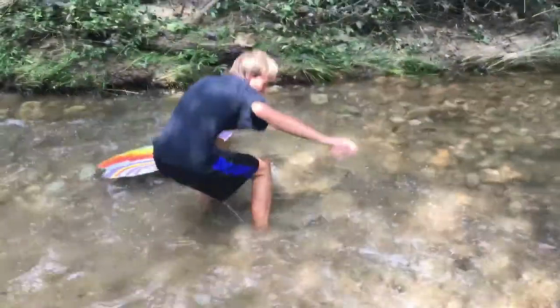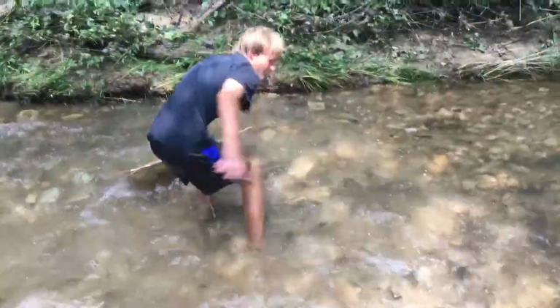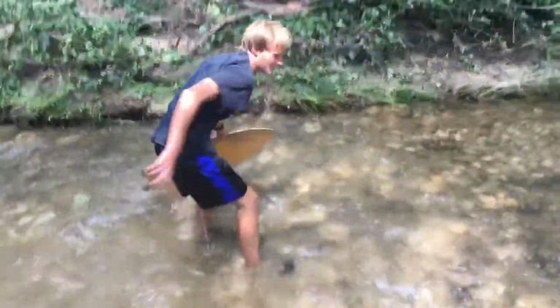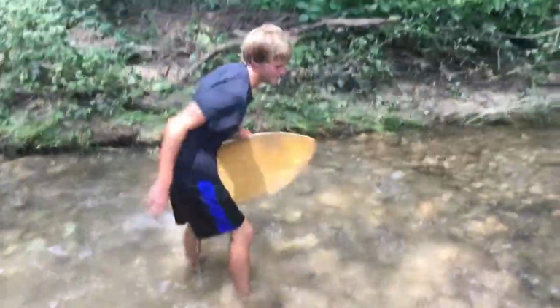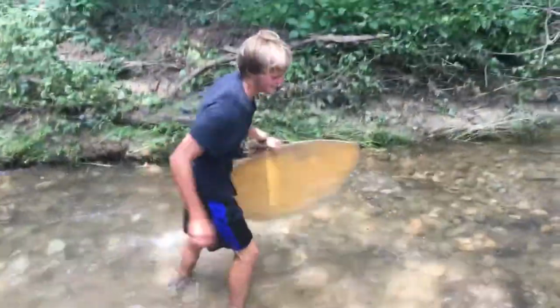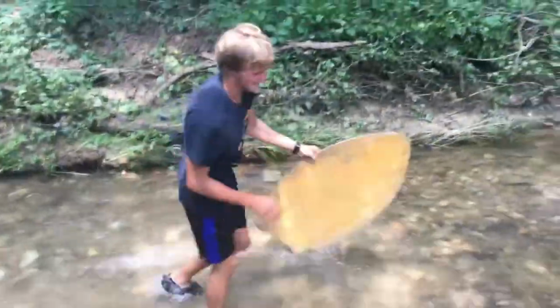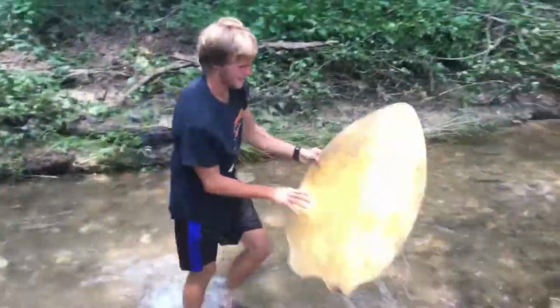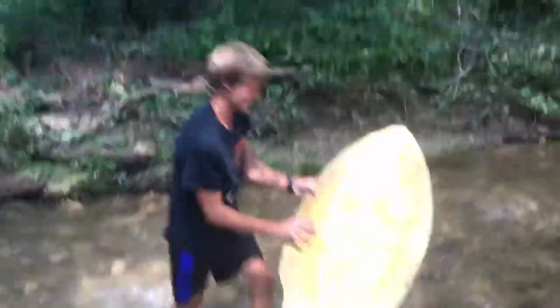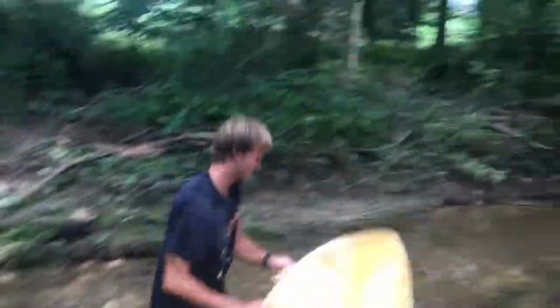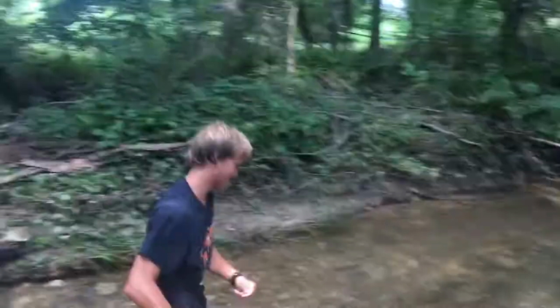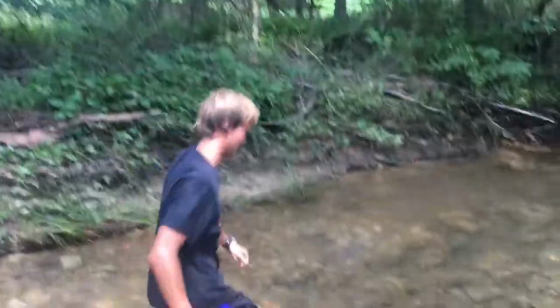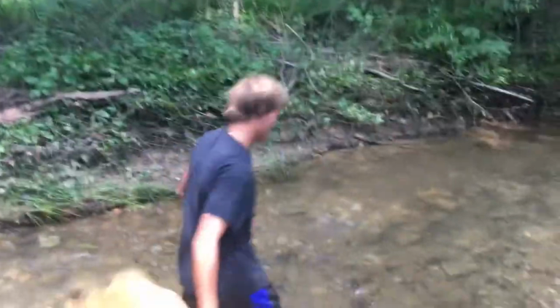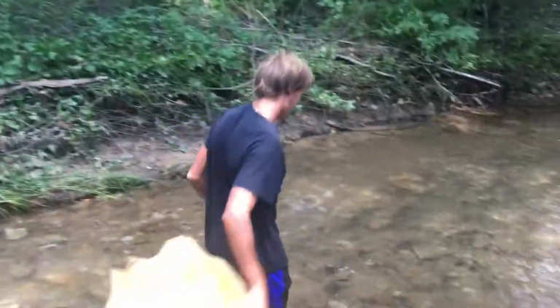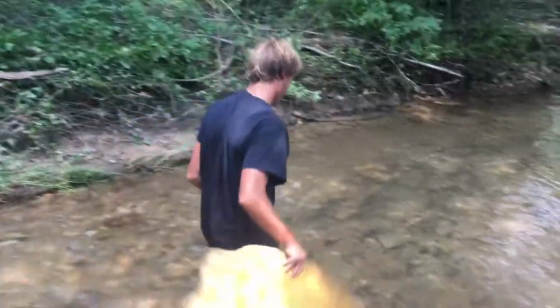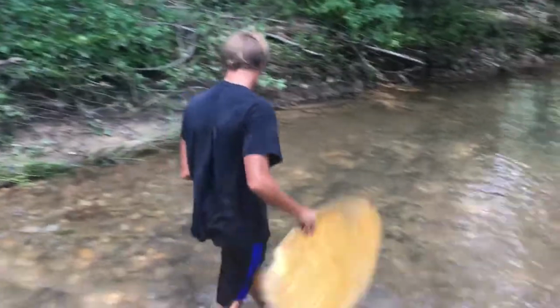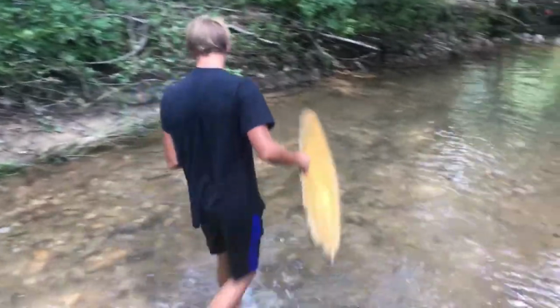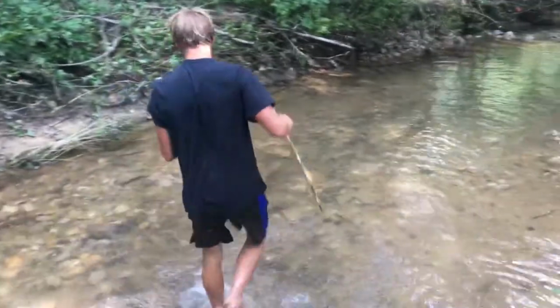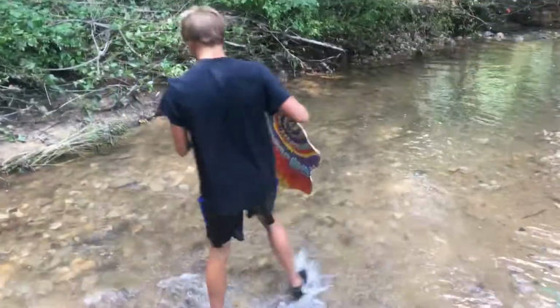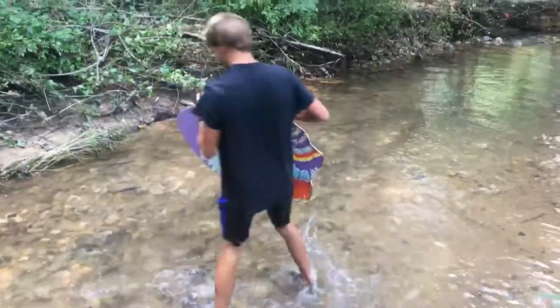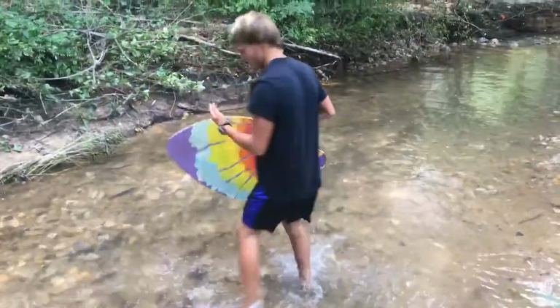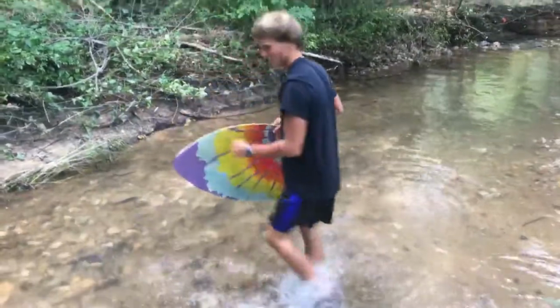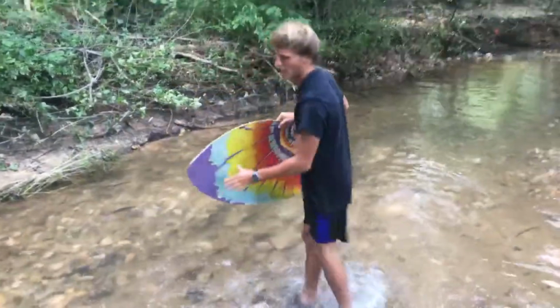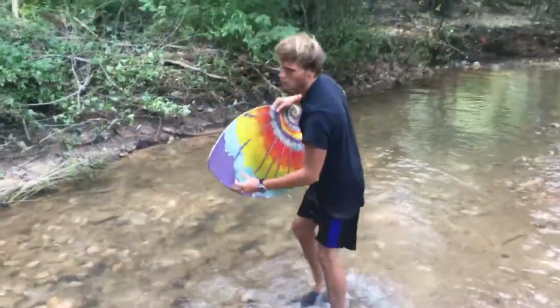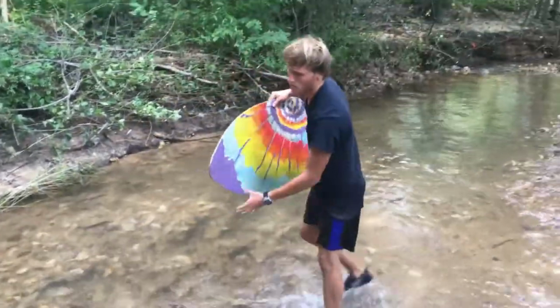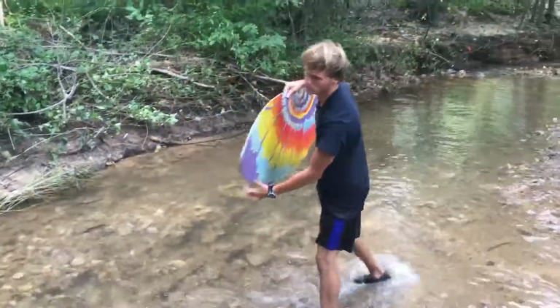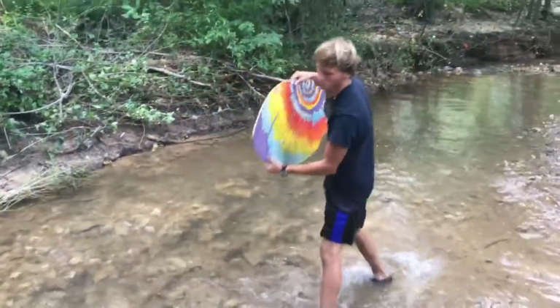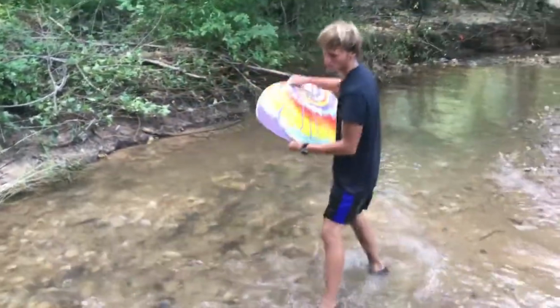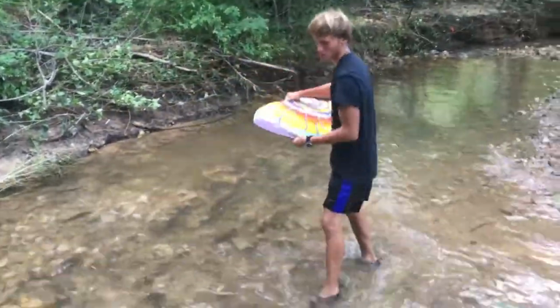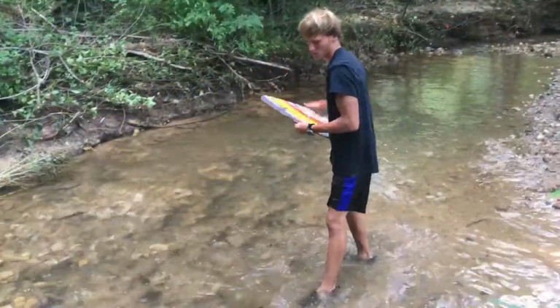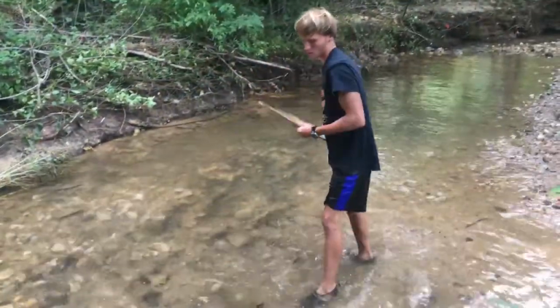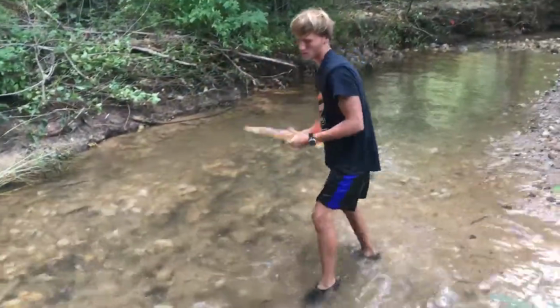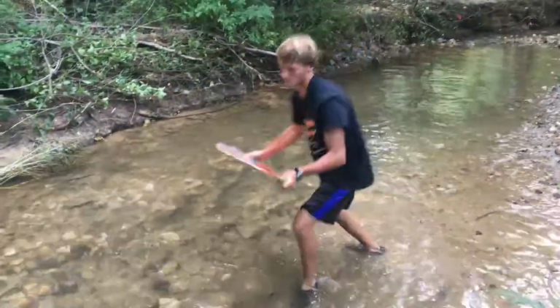And he got a wipeout too. Wow. Do it again! Do it again.